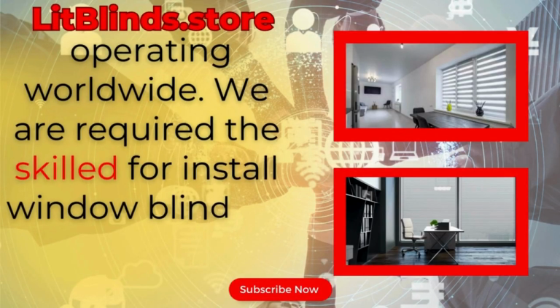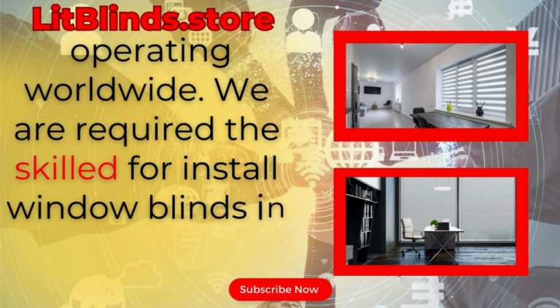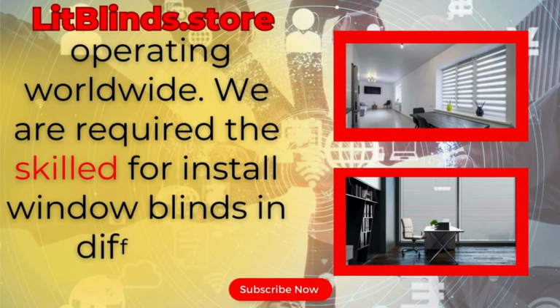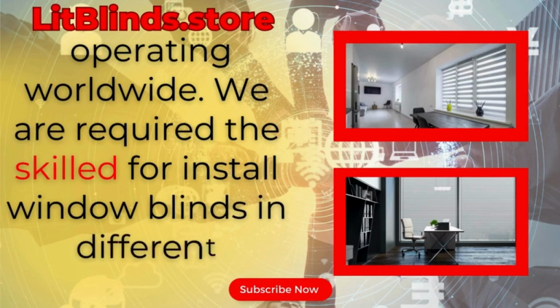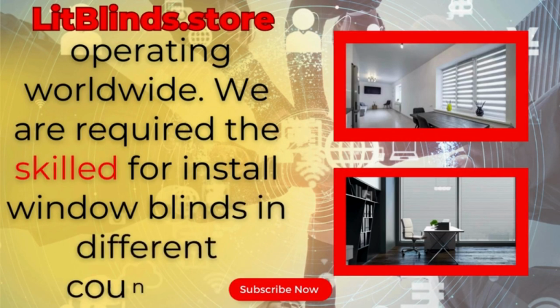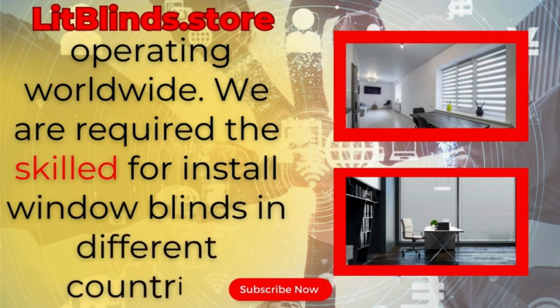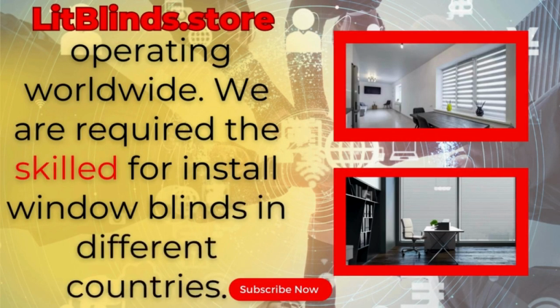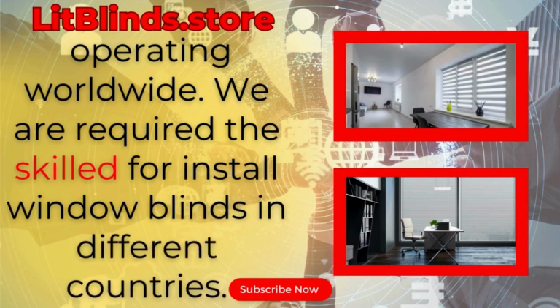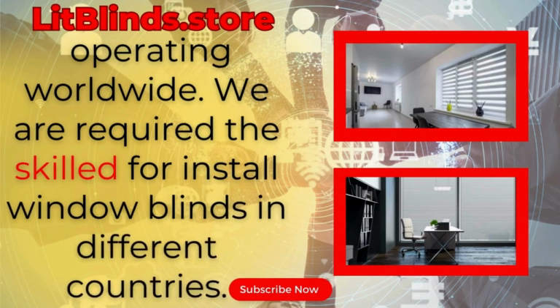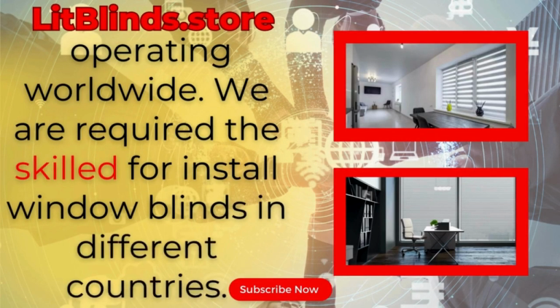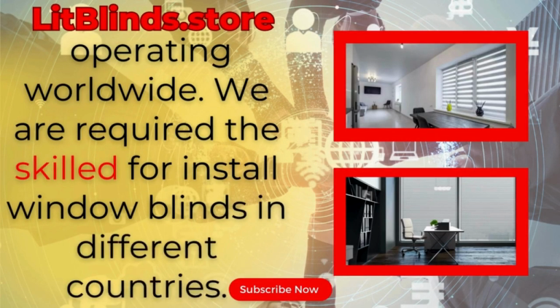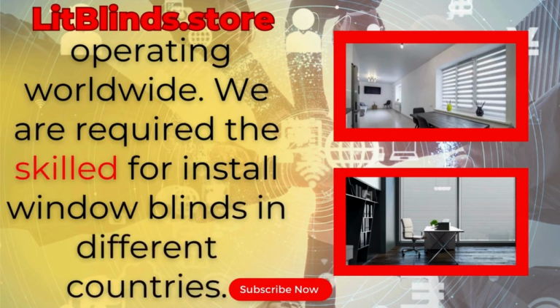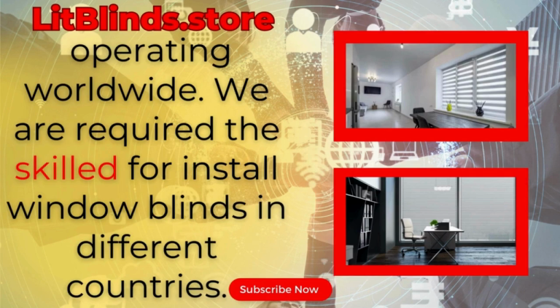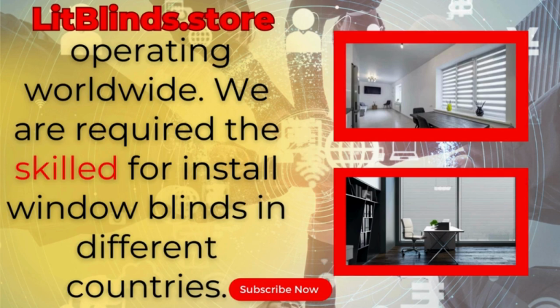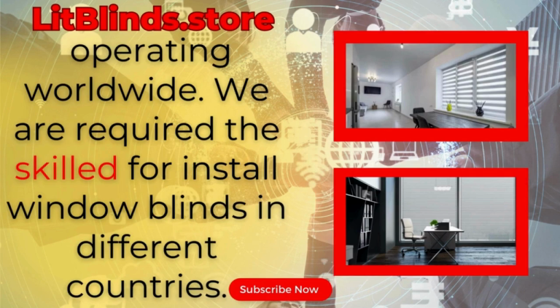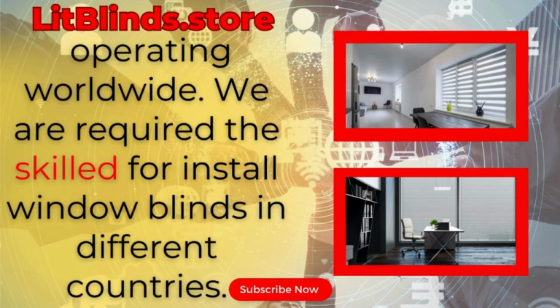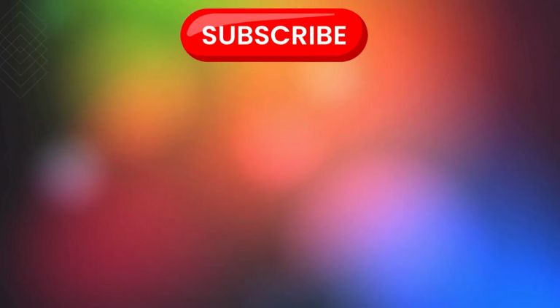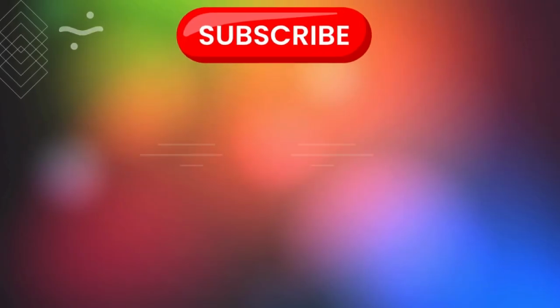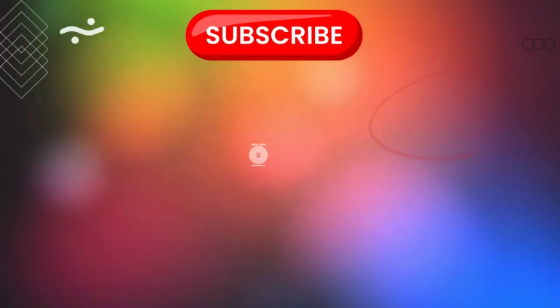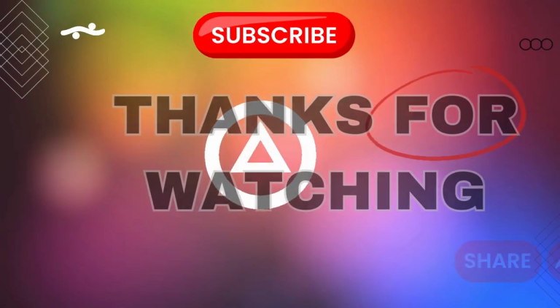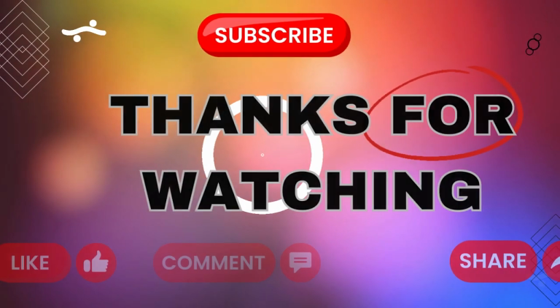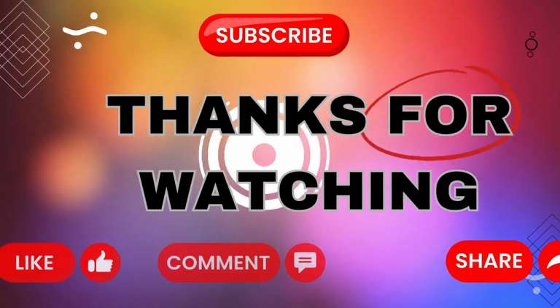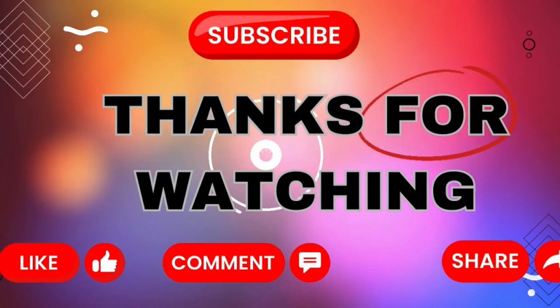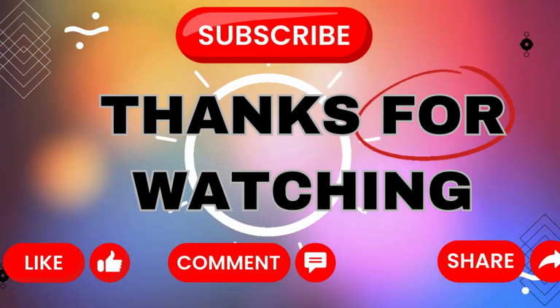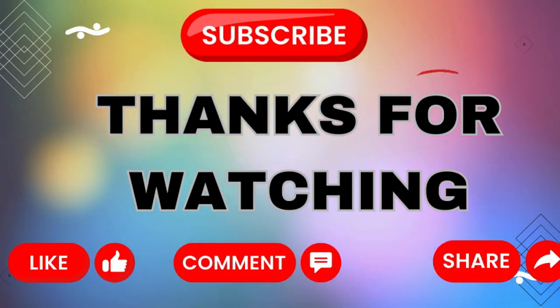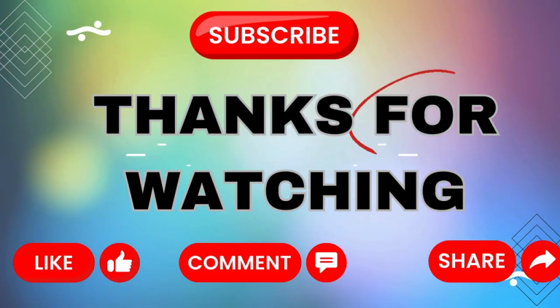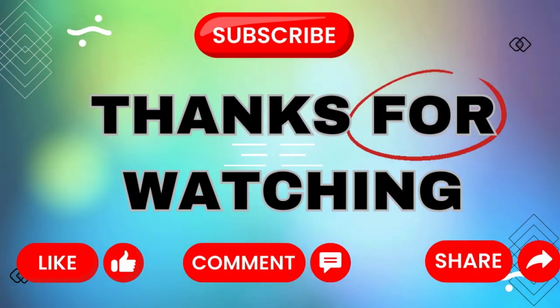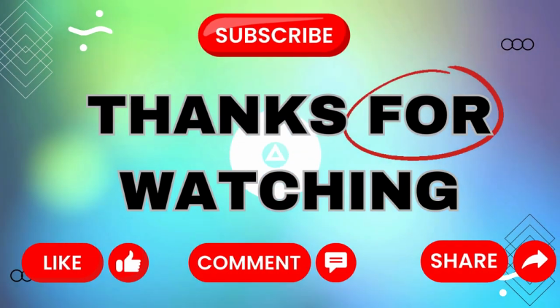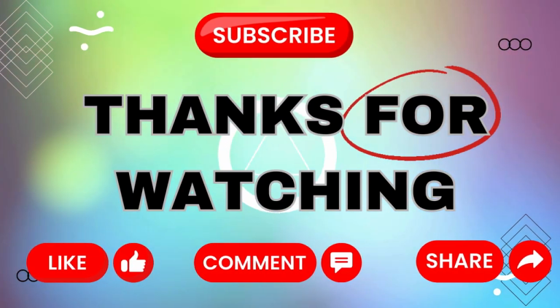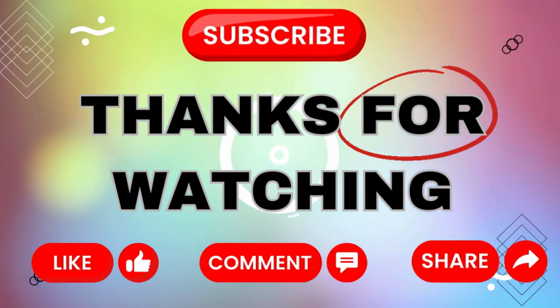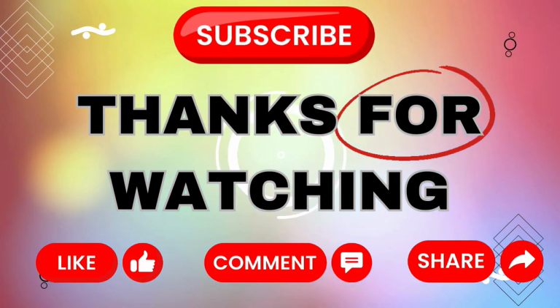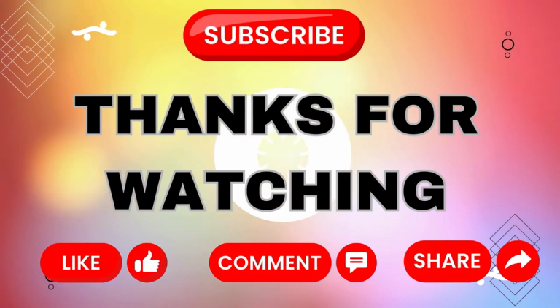We are hiring skilled installers for window blinds in different countries. Thanks for watching — don't forget to subscribe, like, comment, and share.